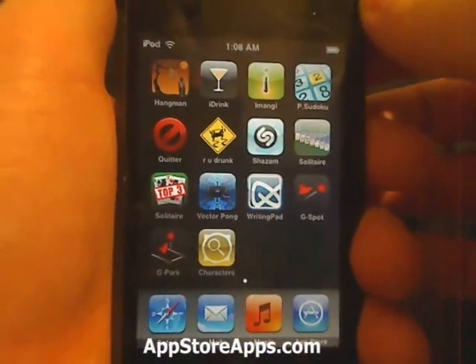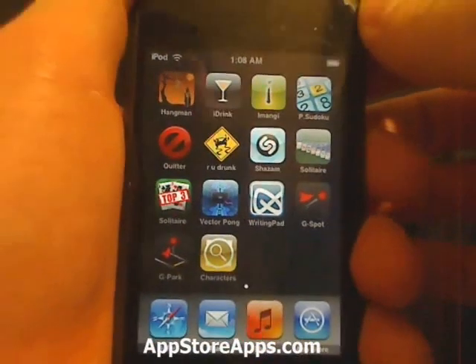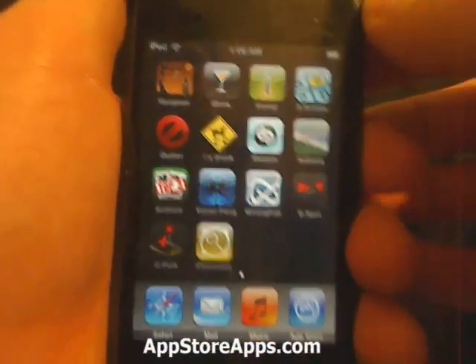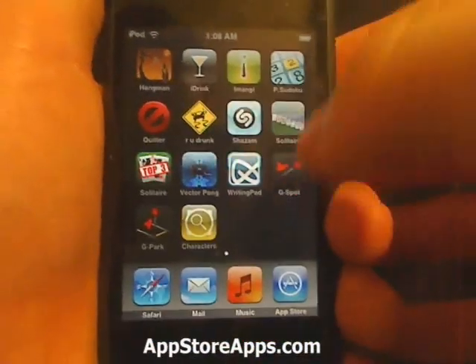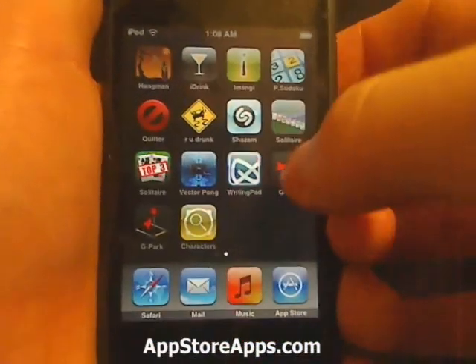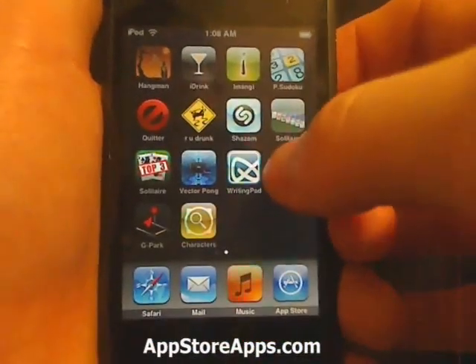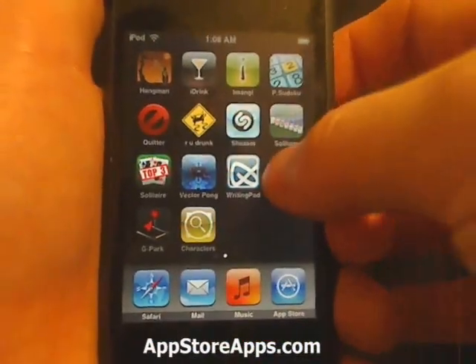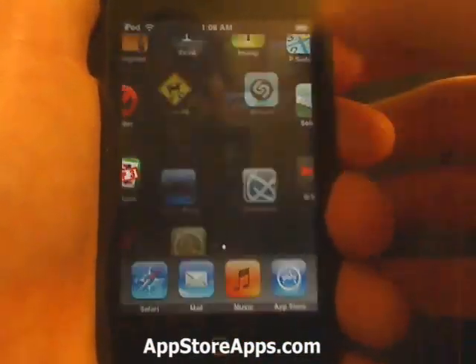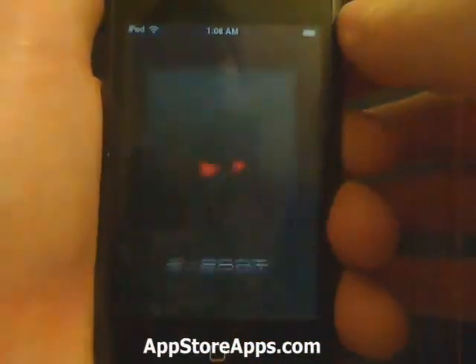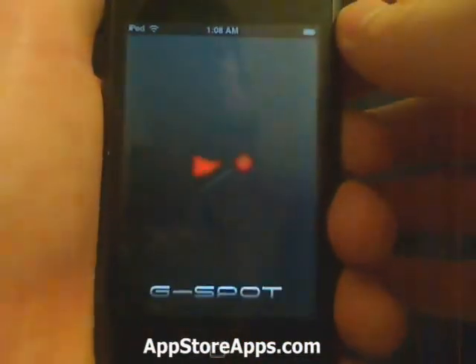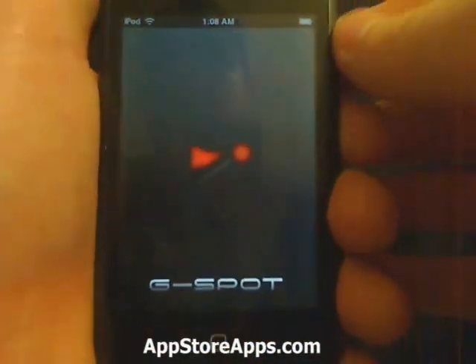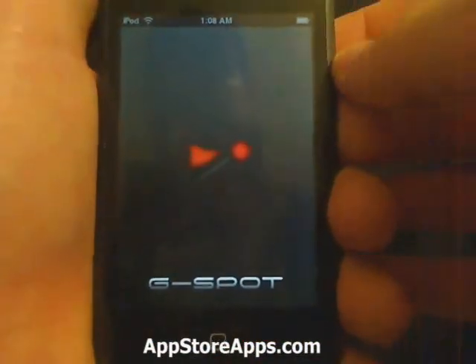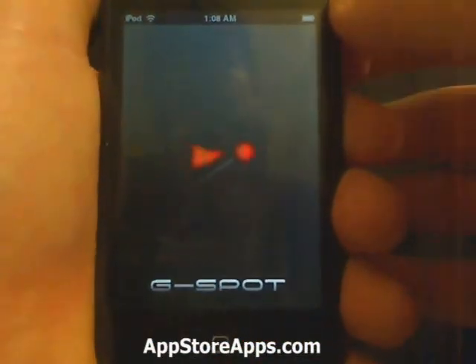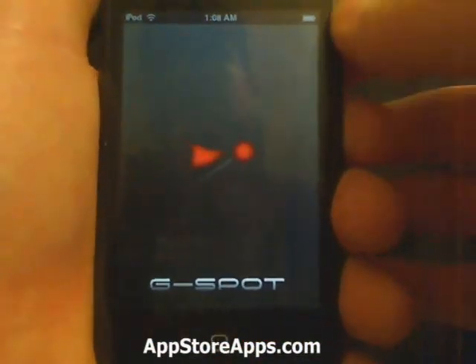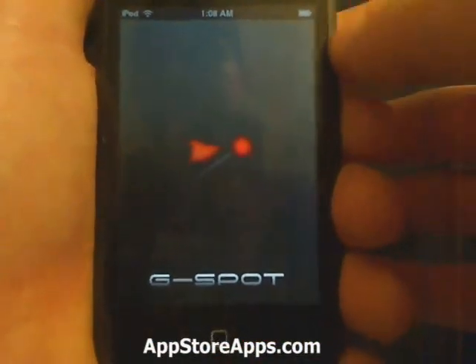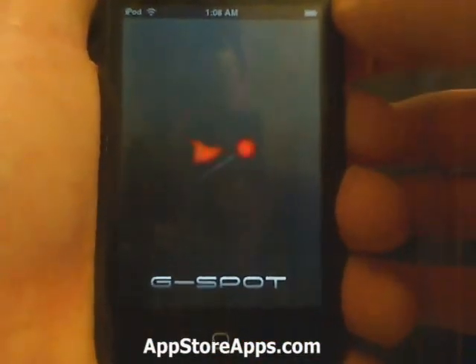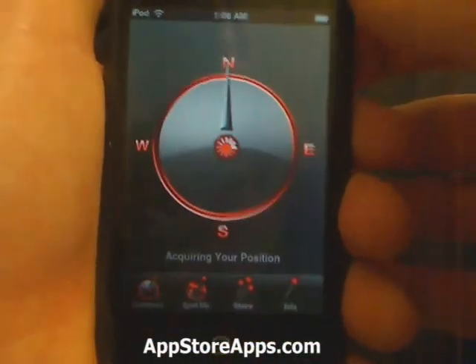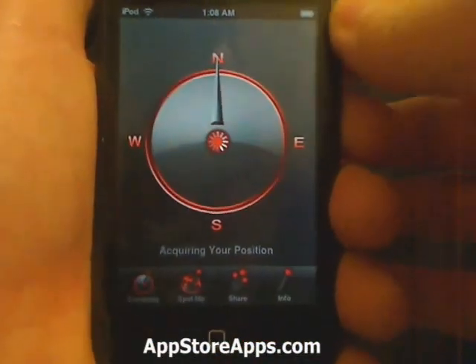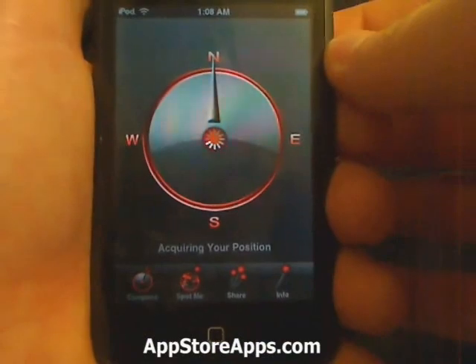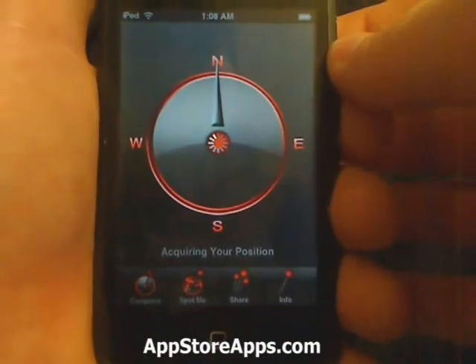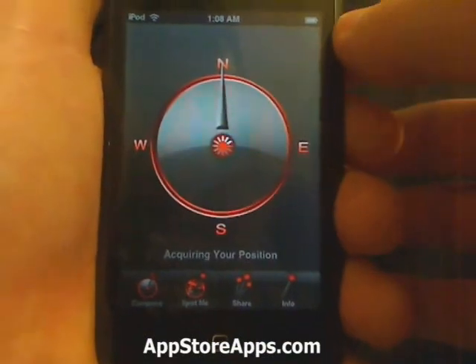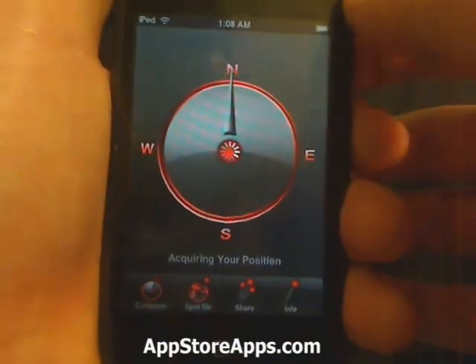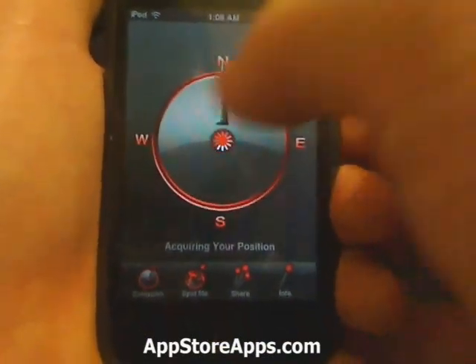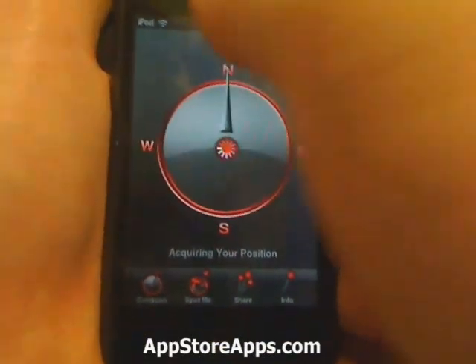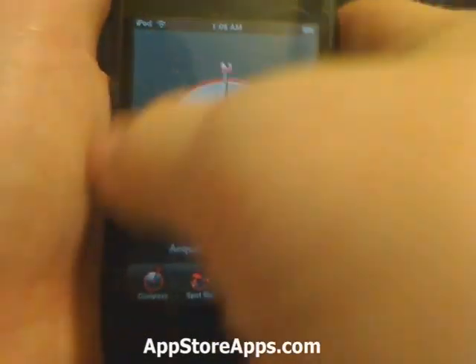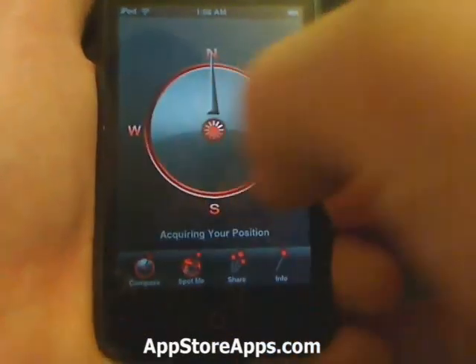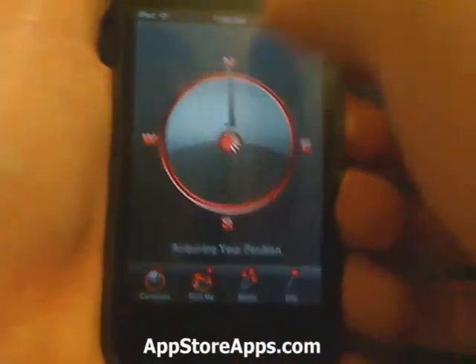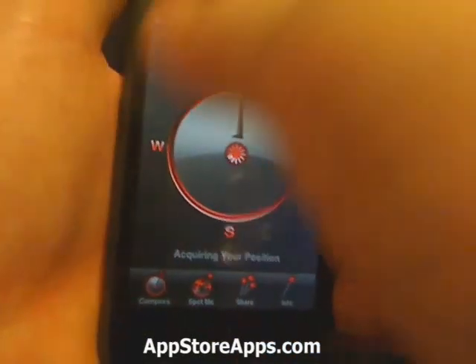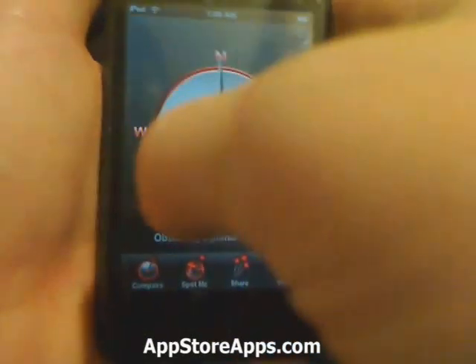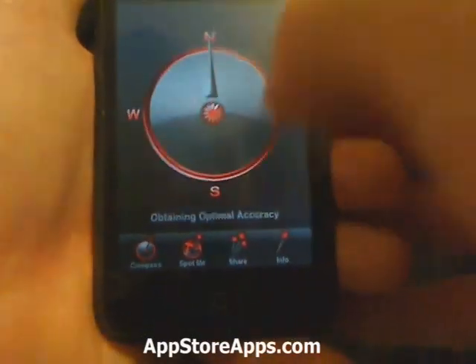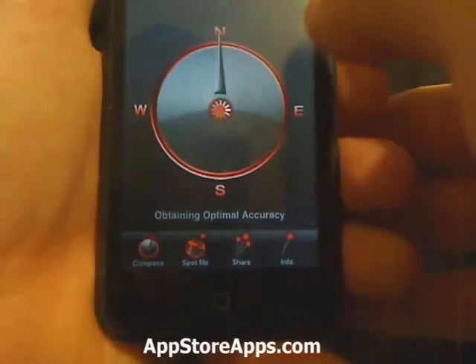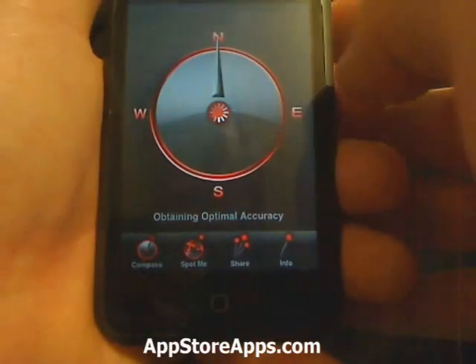This is the G-Spot application. This application uses GPS to give you a type of compass.